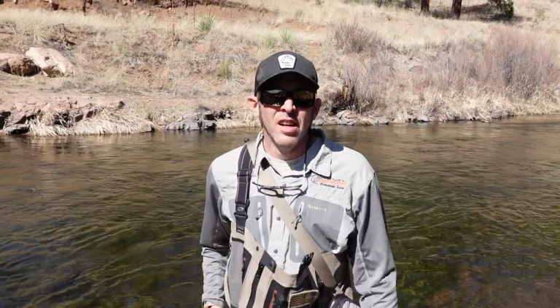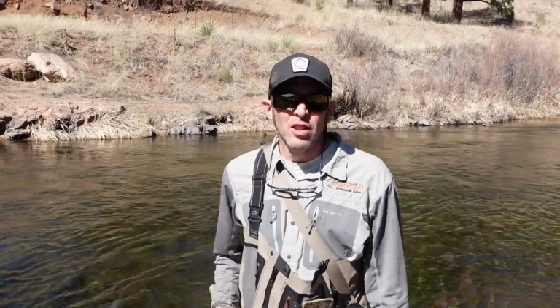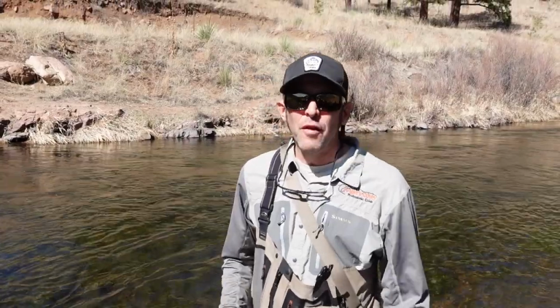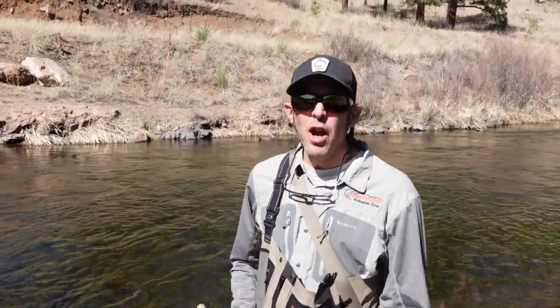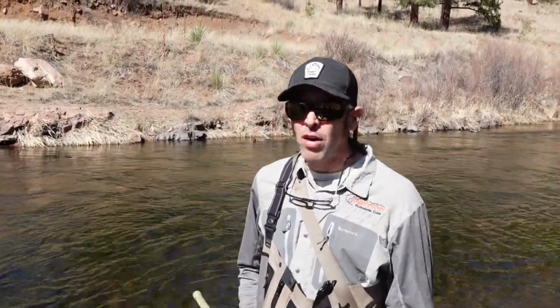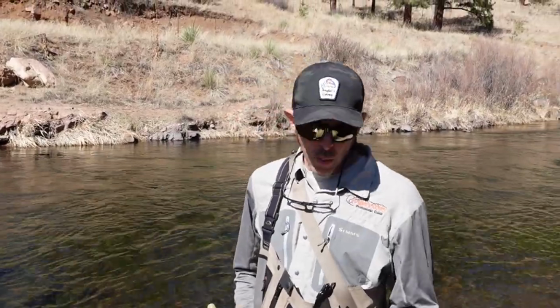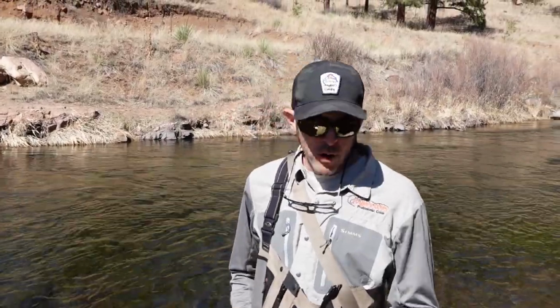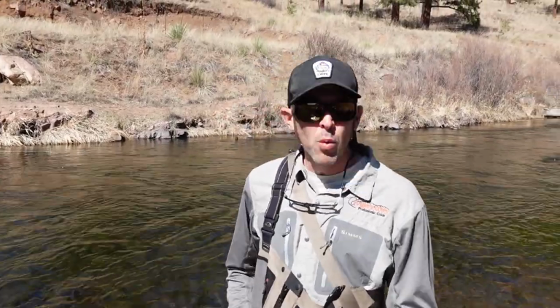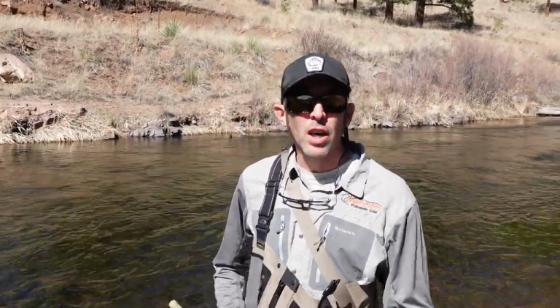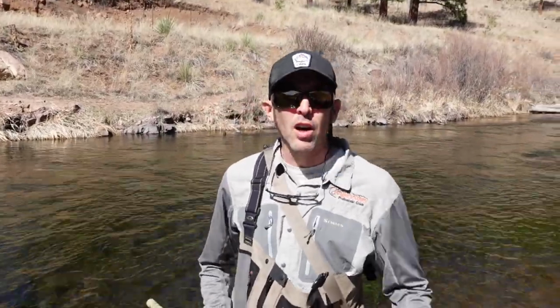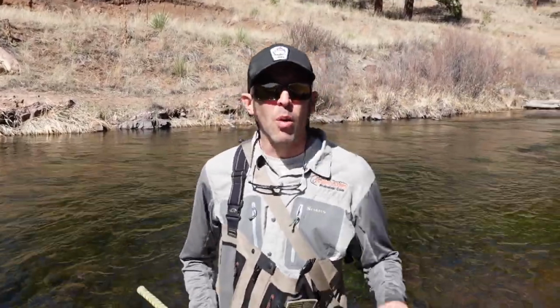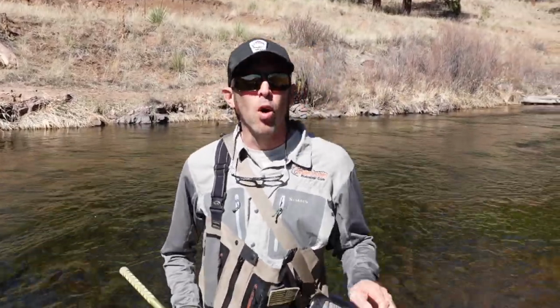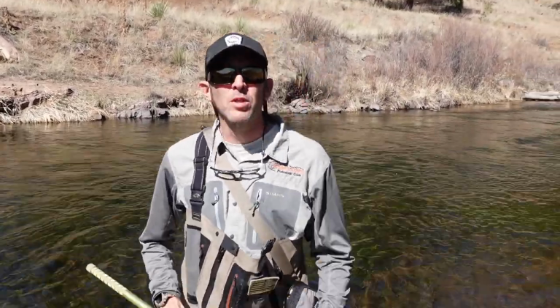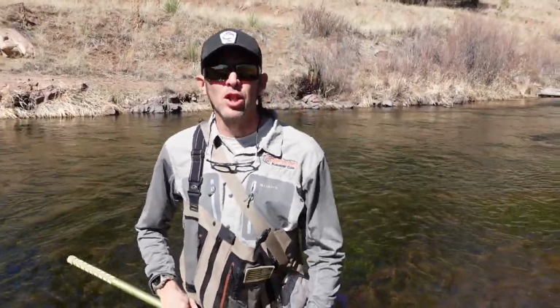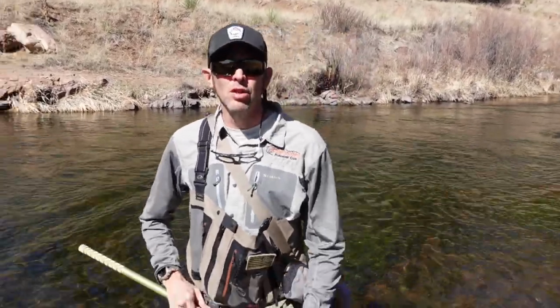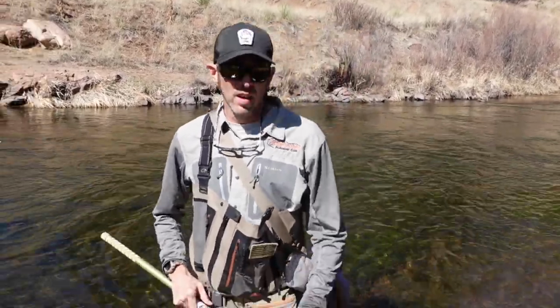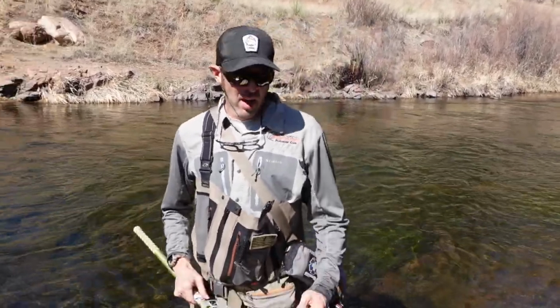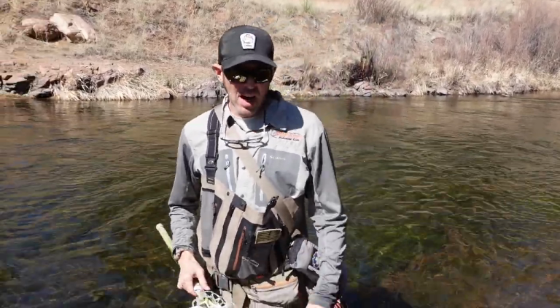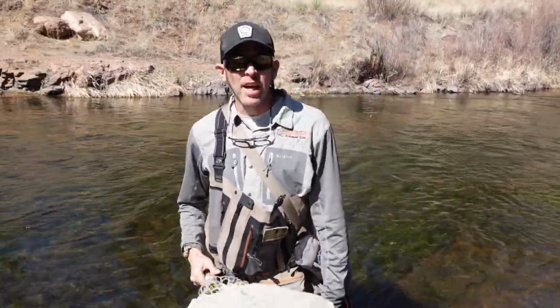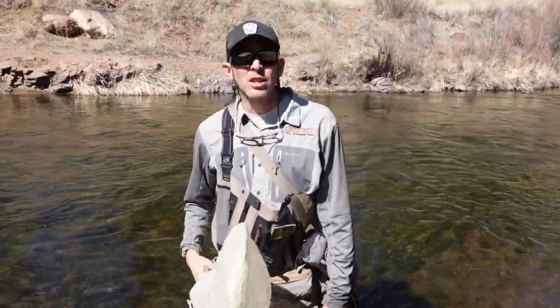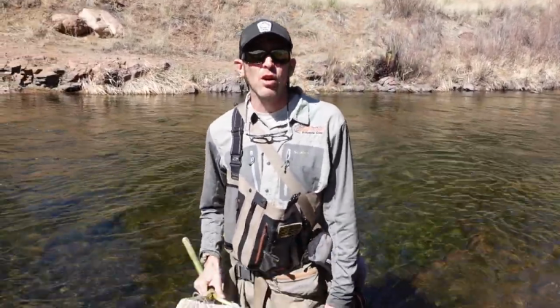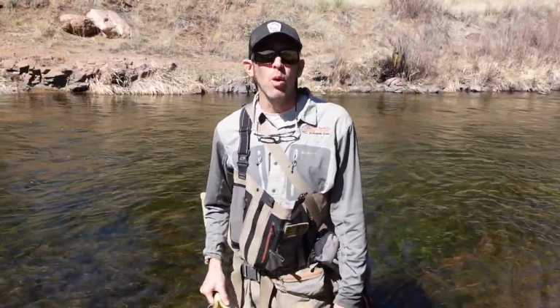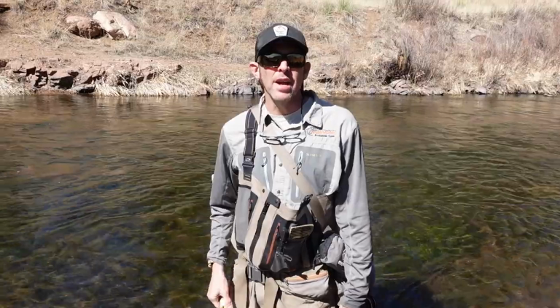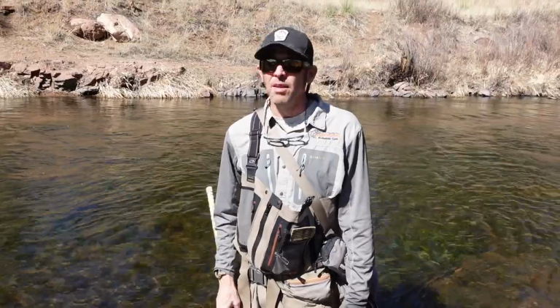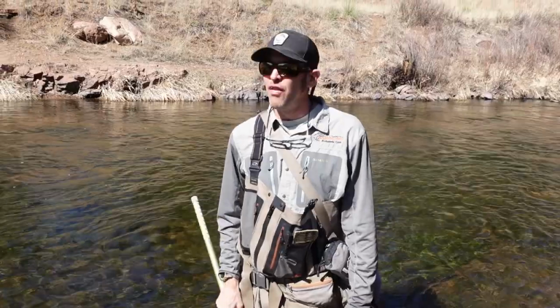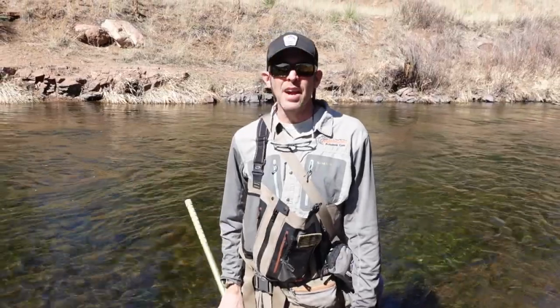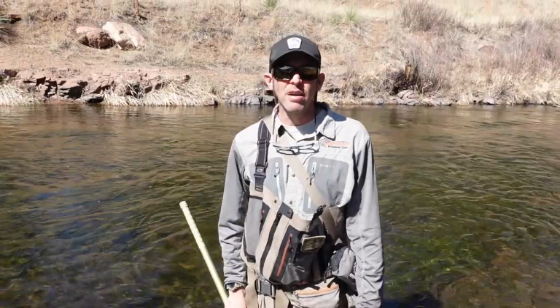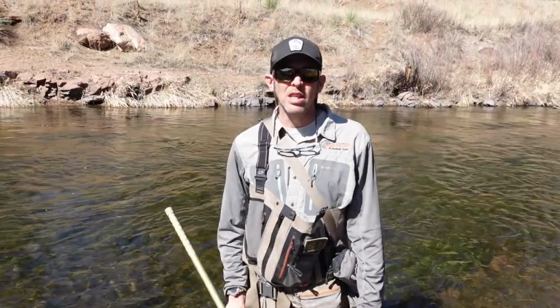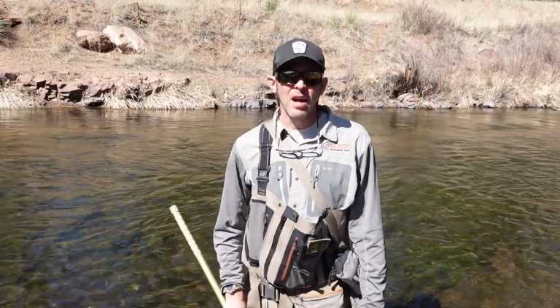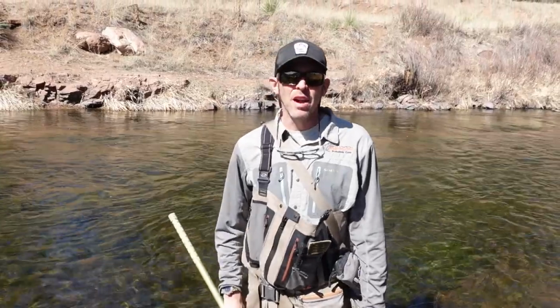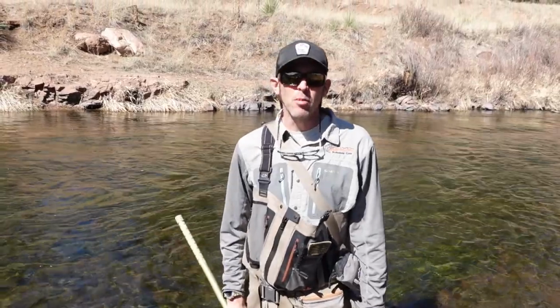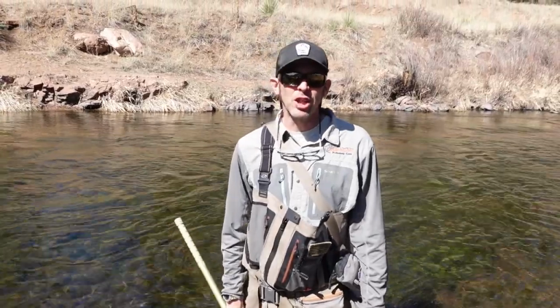So if you're ever wondering what color worm to choose, the seine is a great way to find out that information.